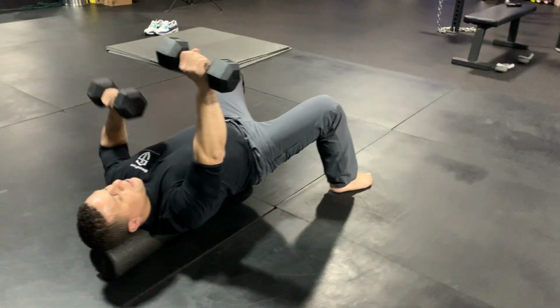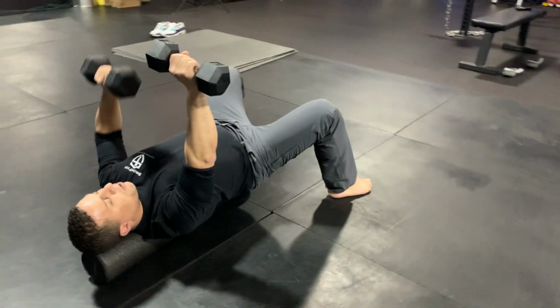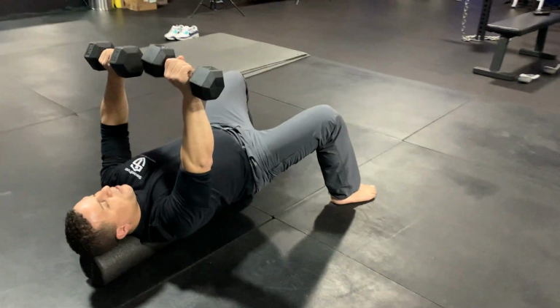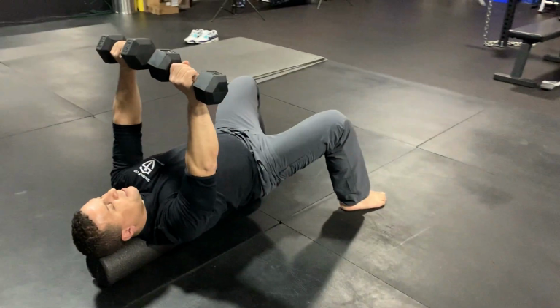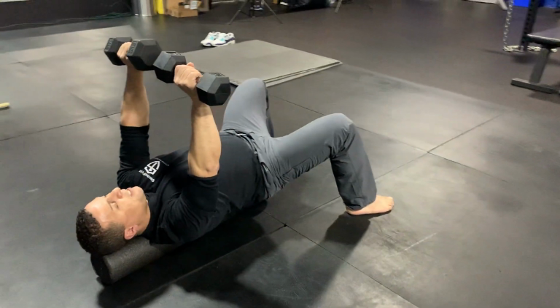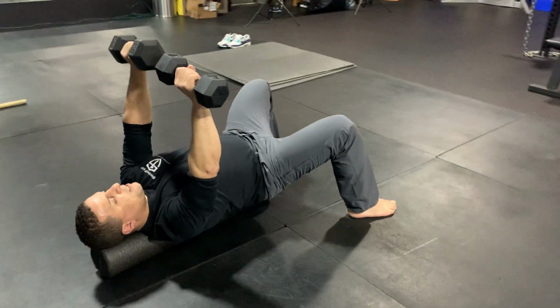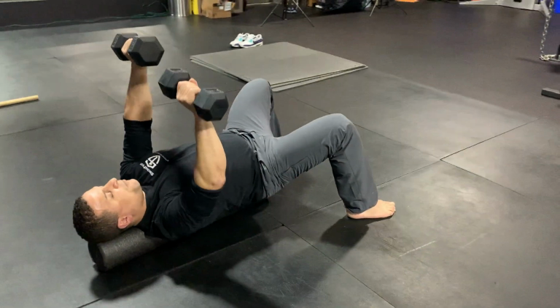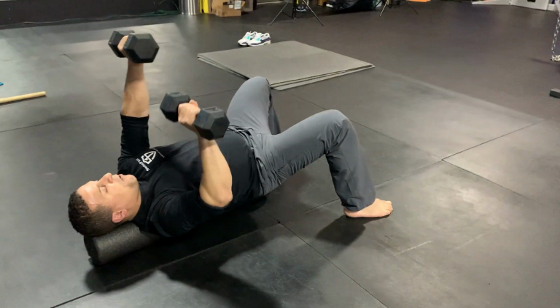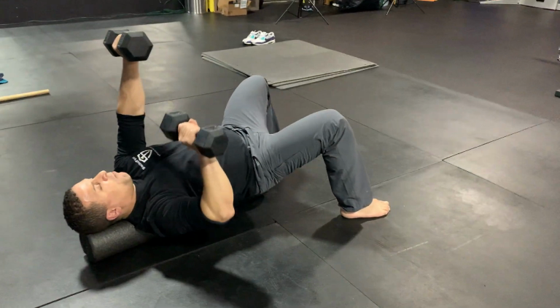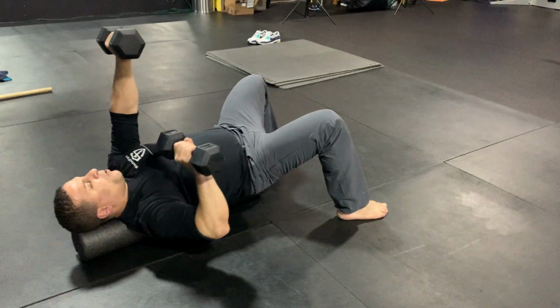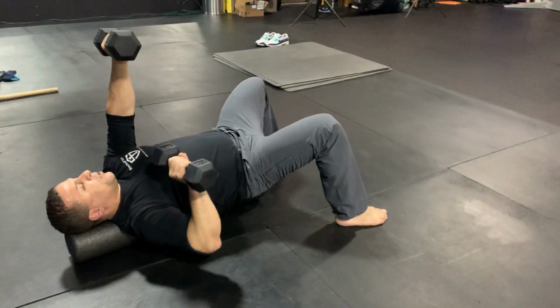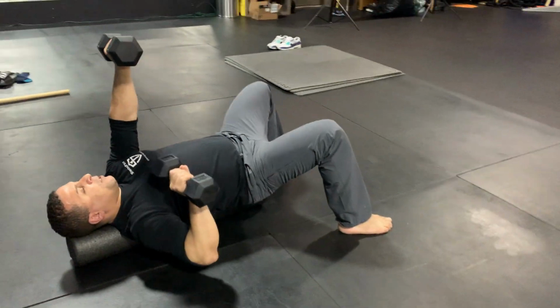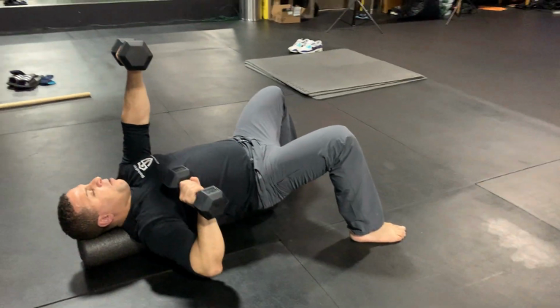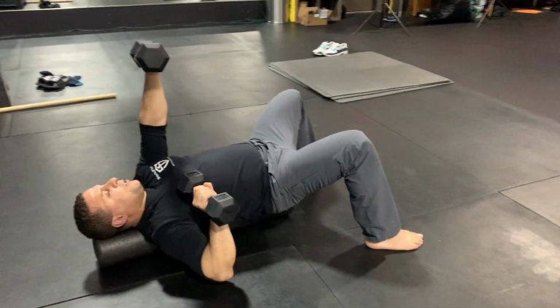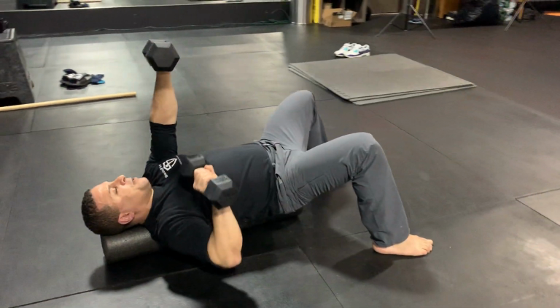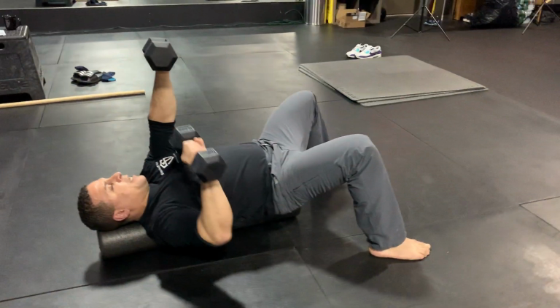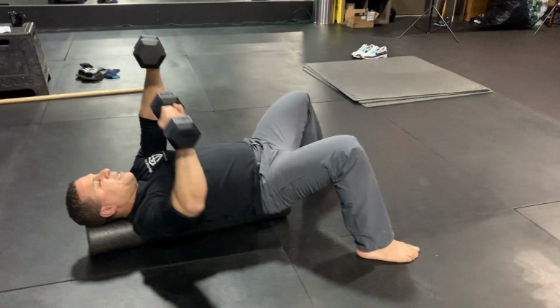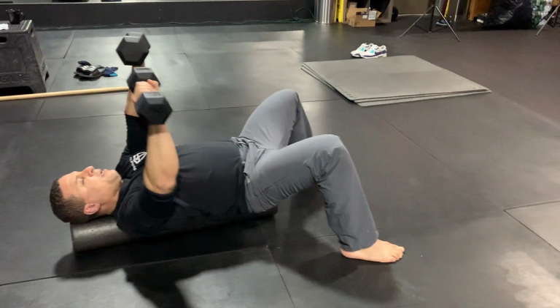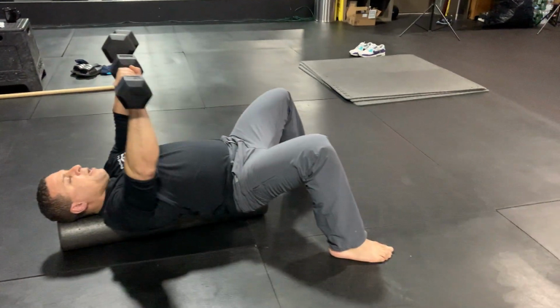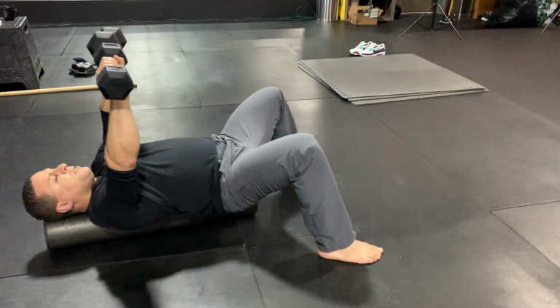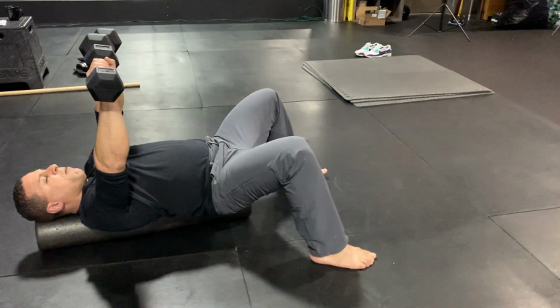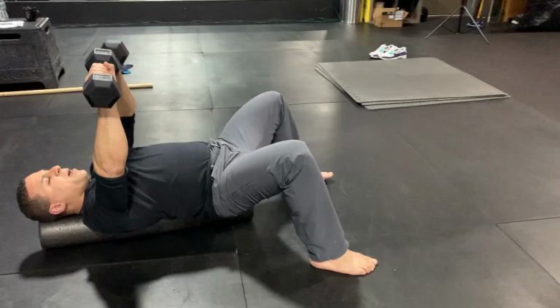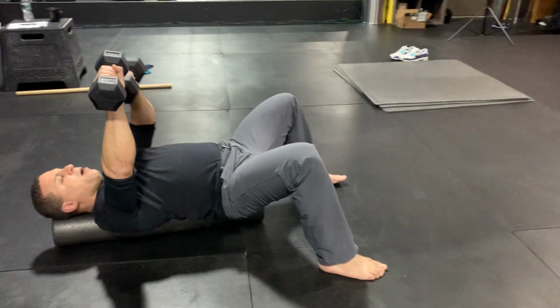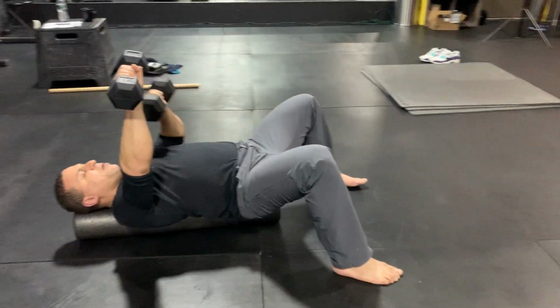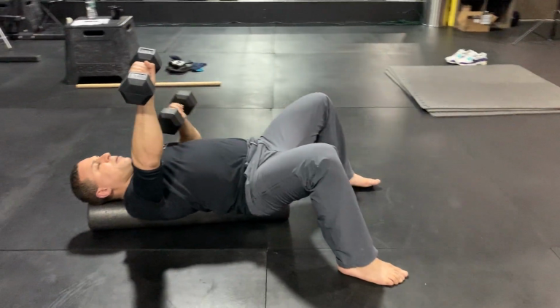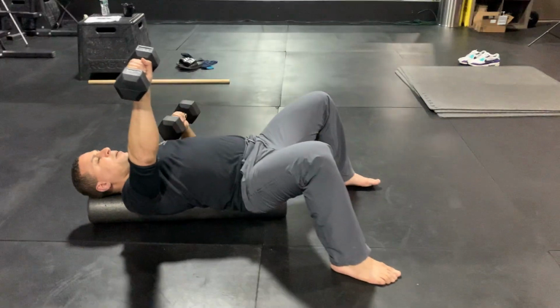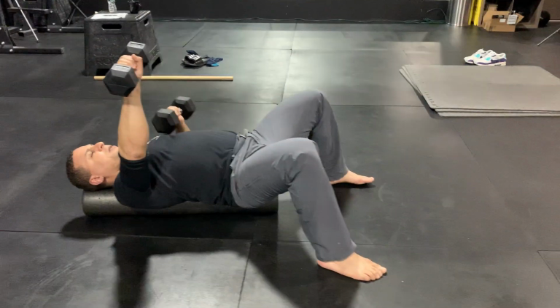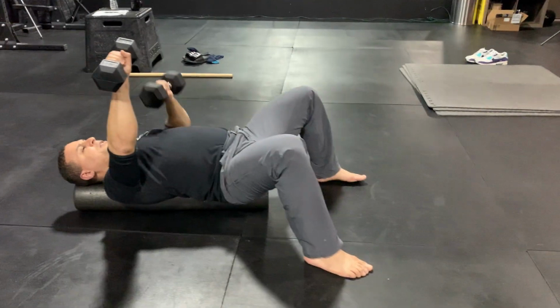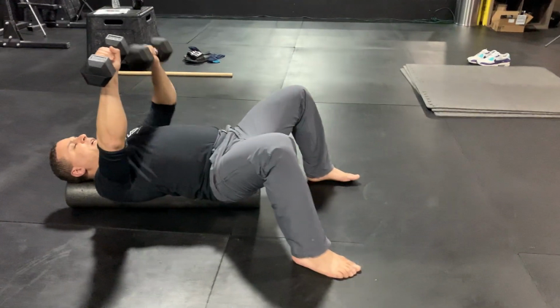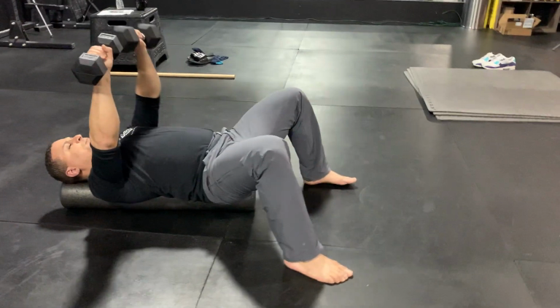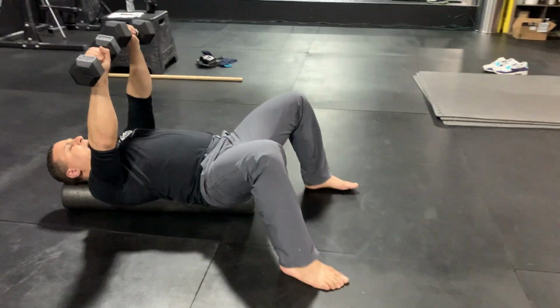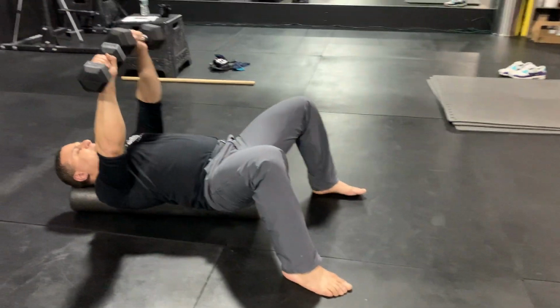This is the foam roller alternating dumbbell chest press.